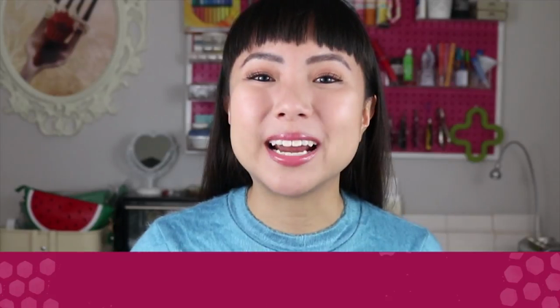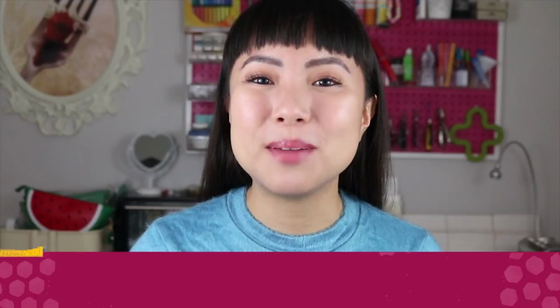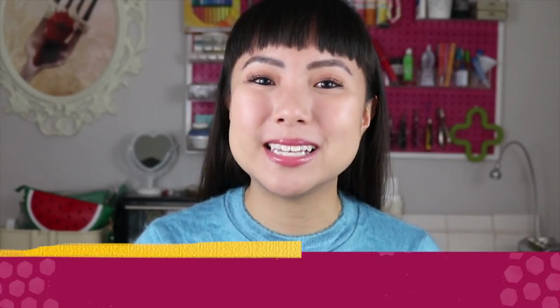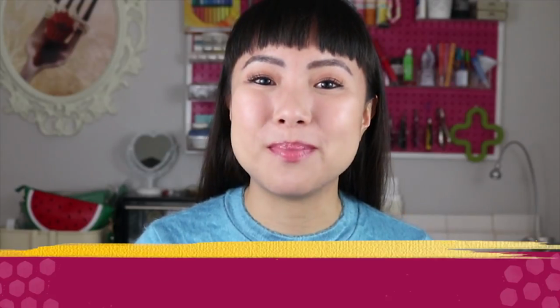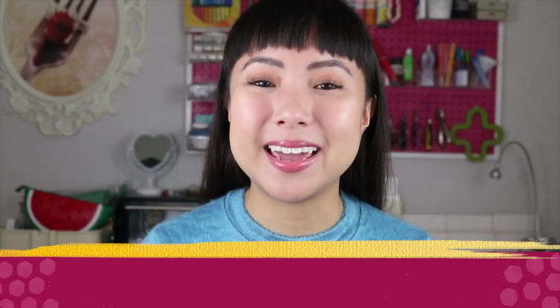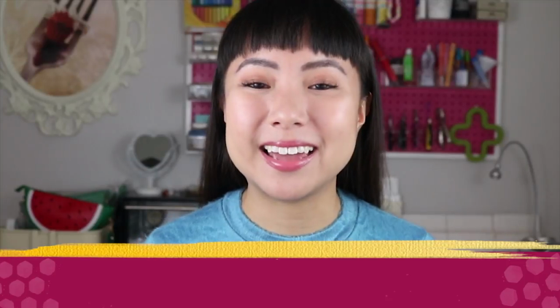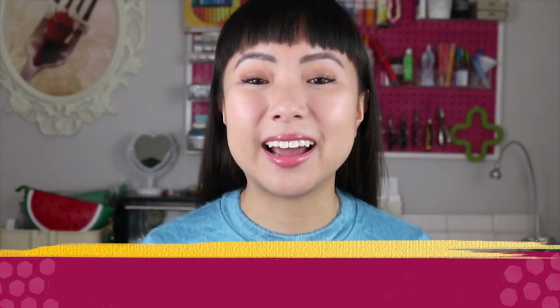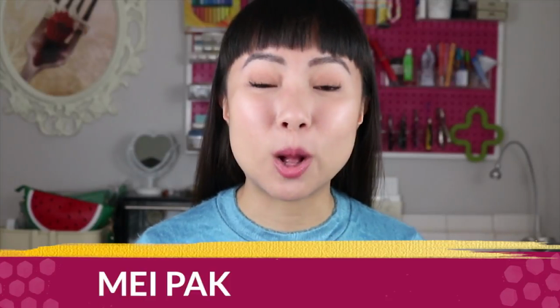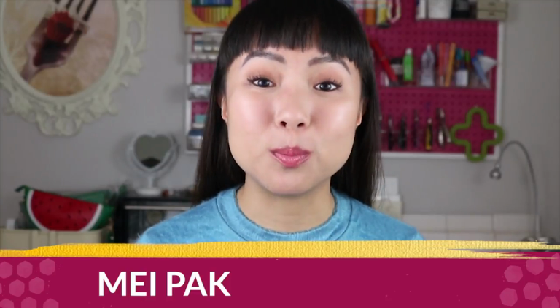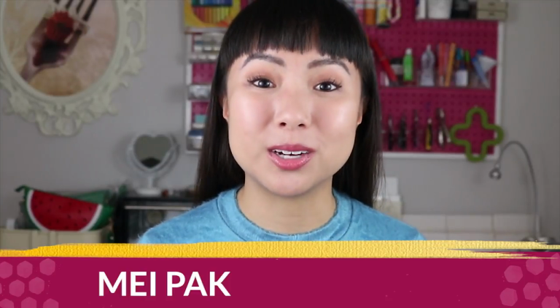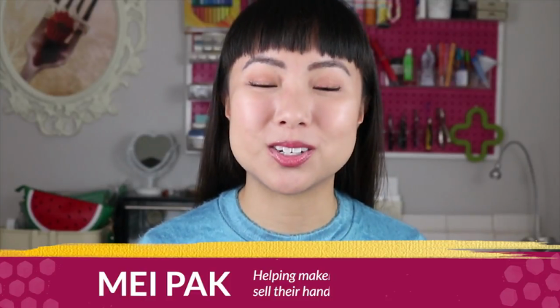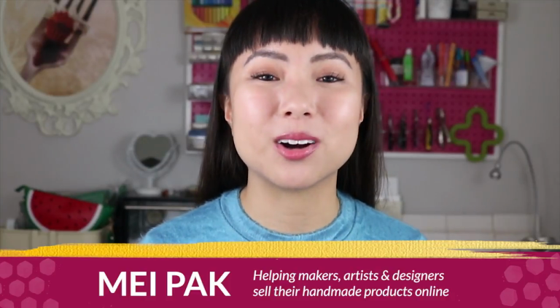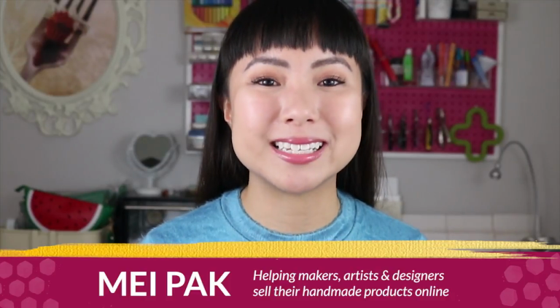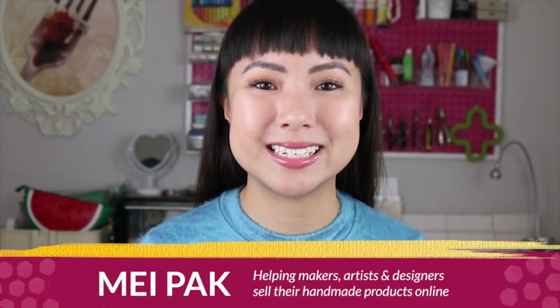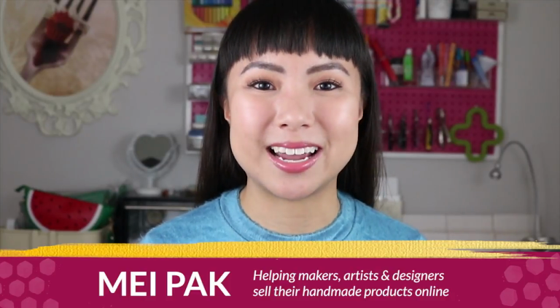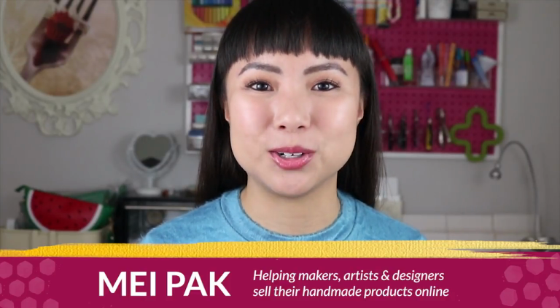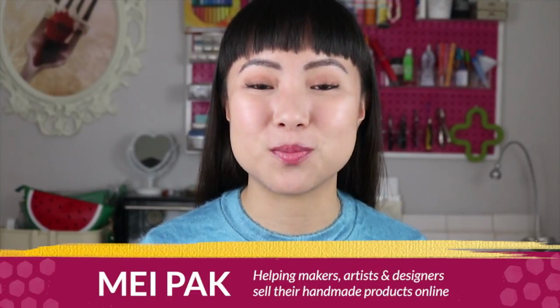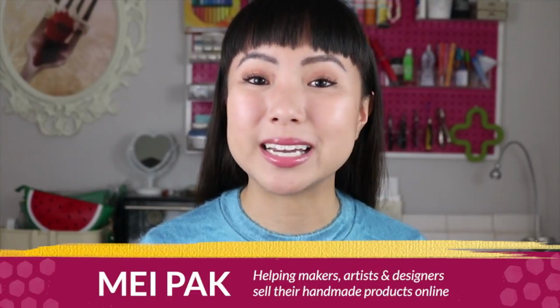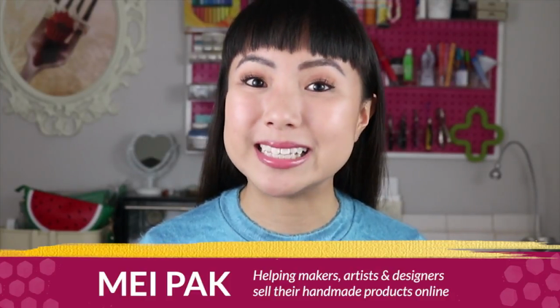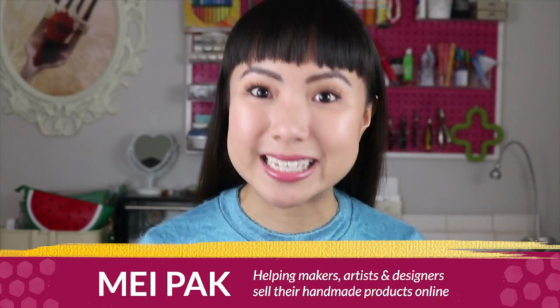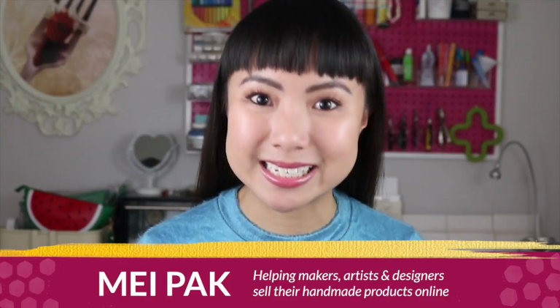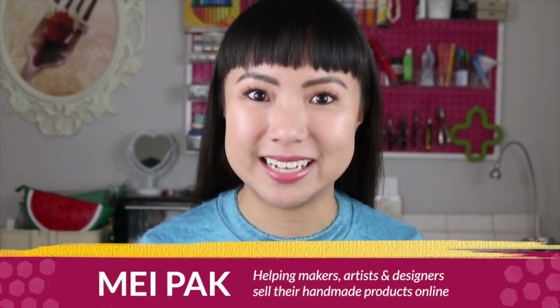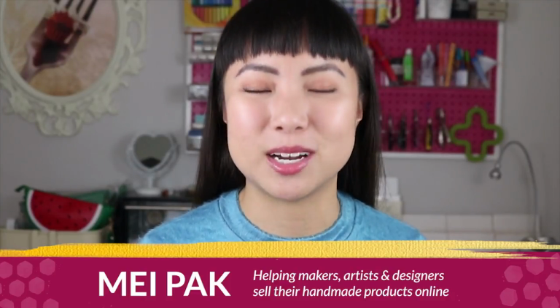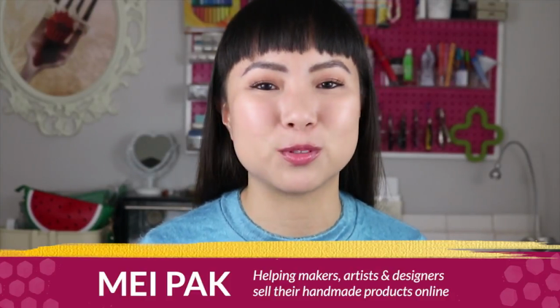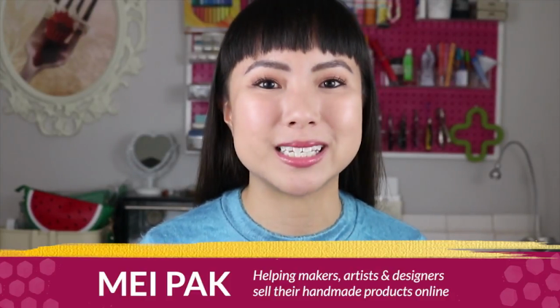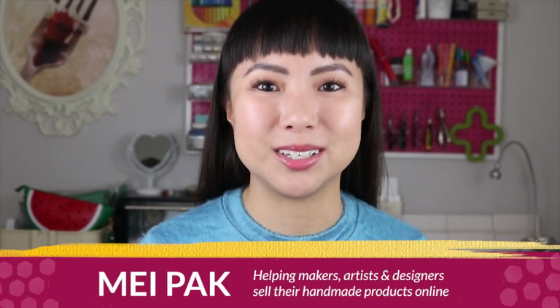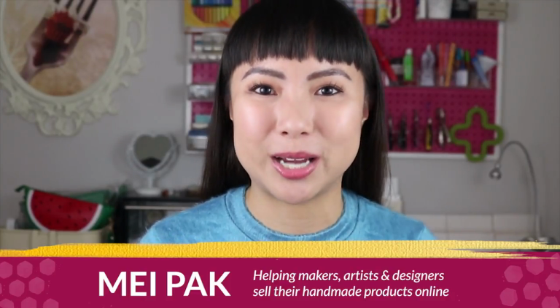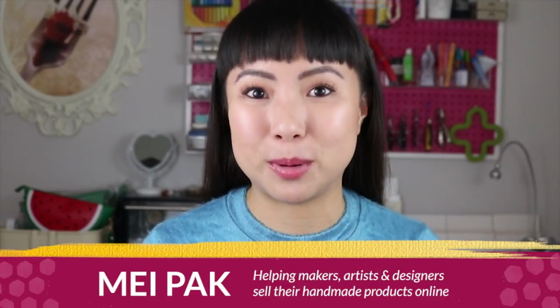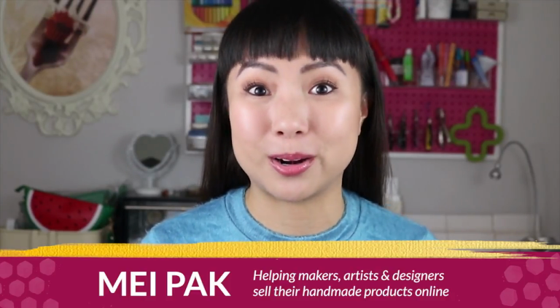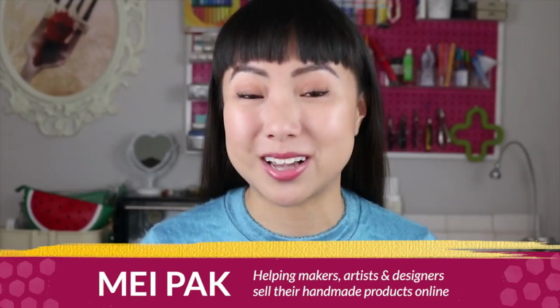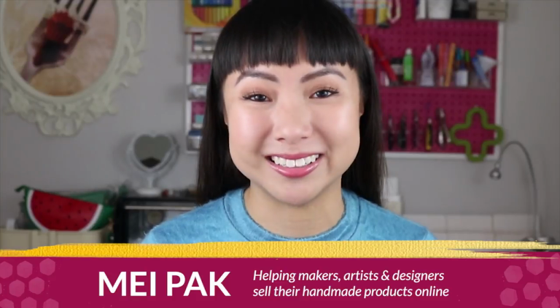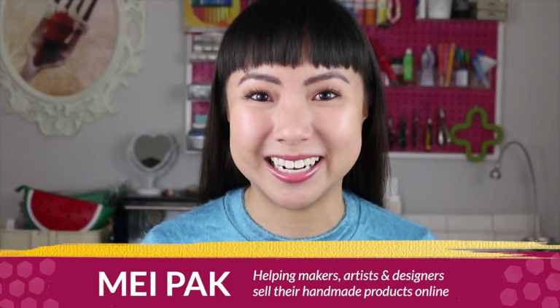My name is May and I help makers, artists, and designers make a consistent income from selling their handmade products online.